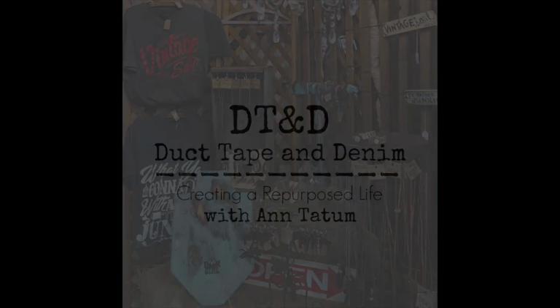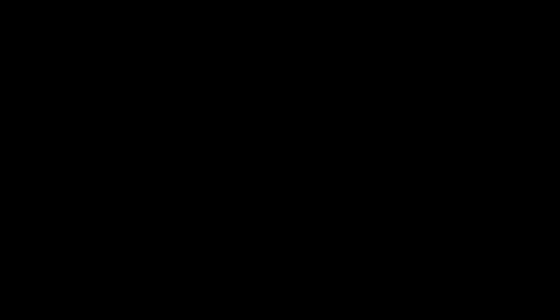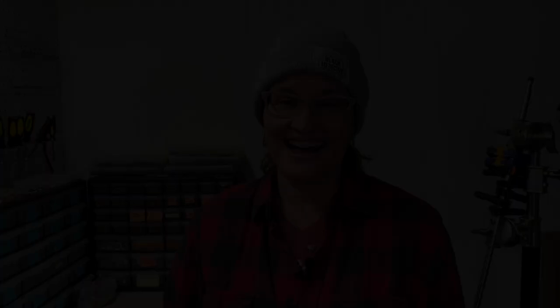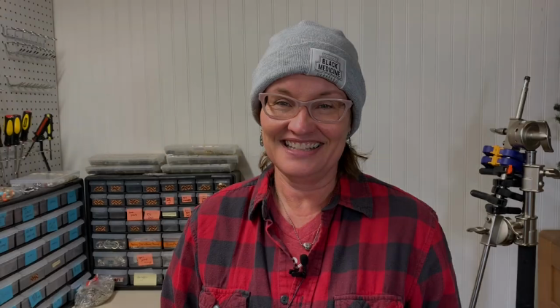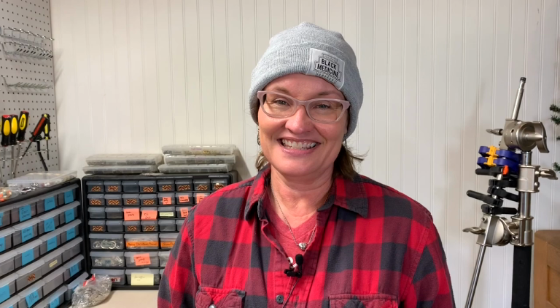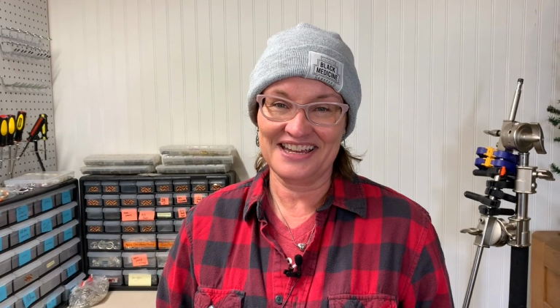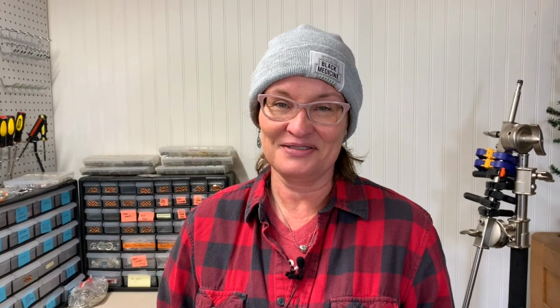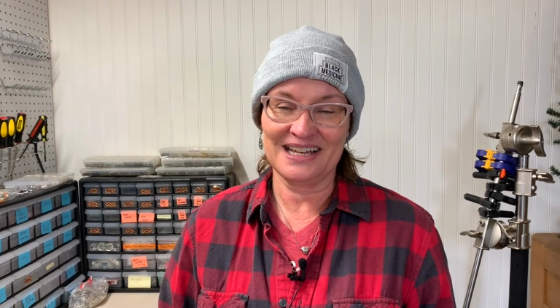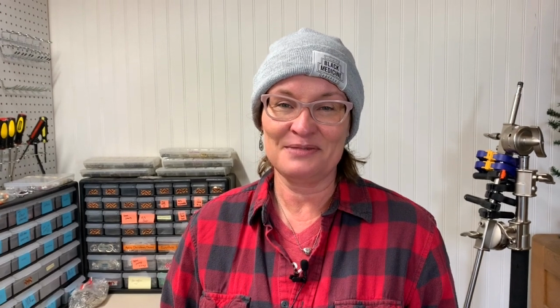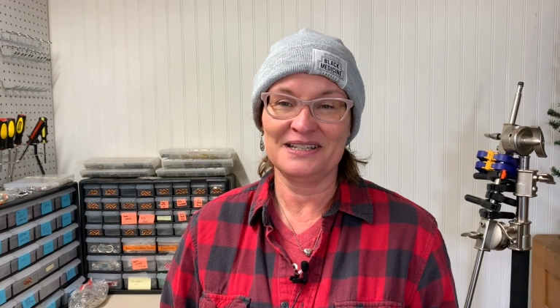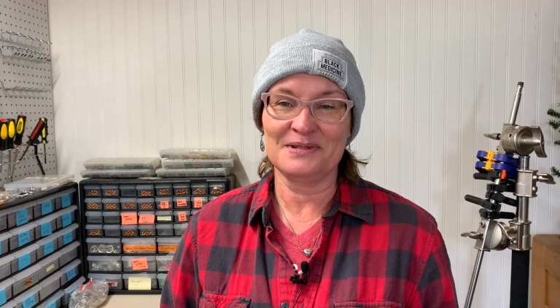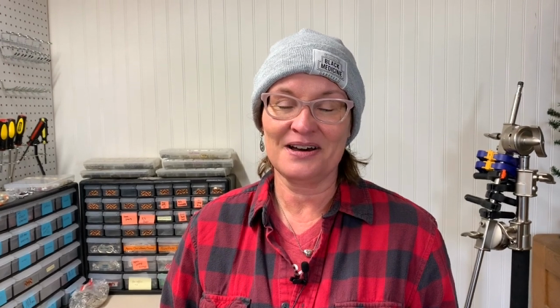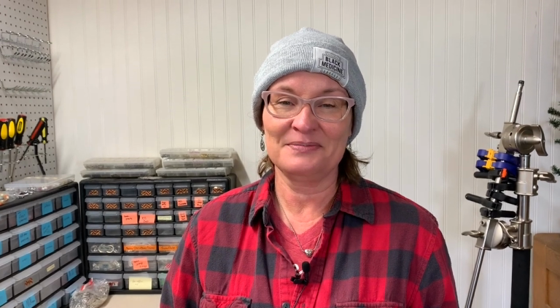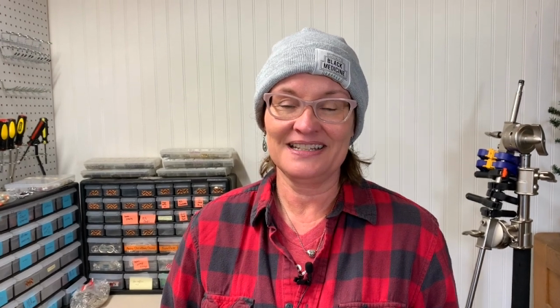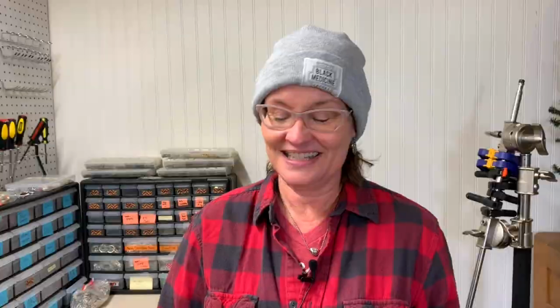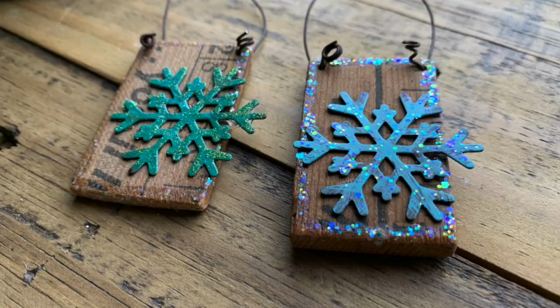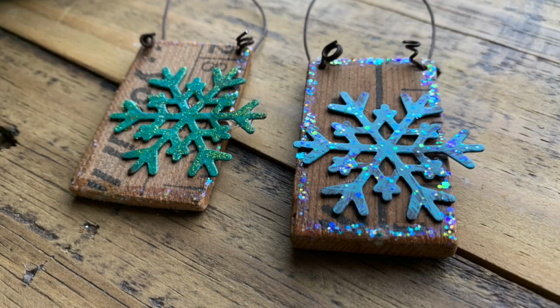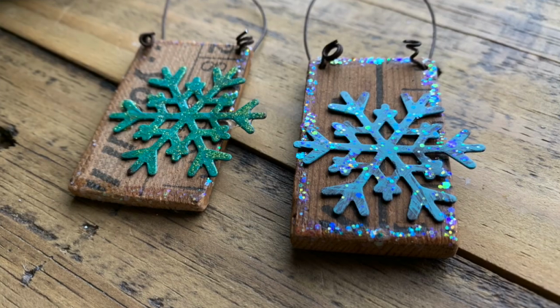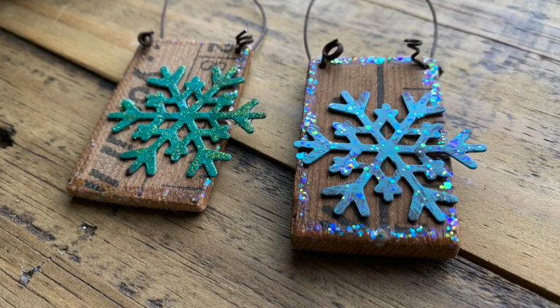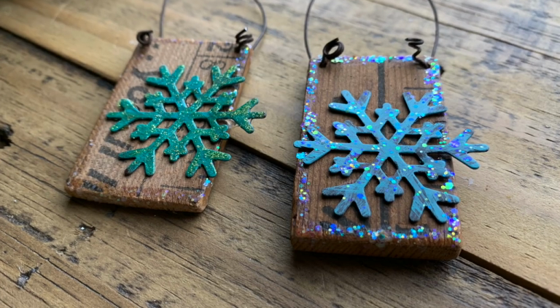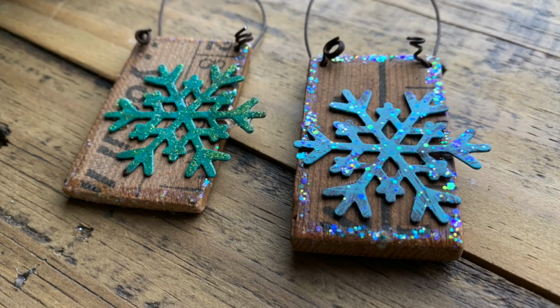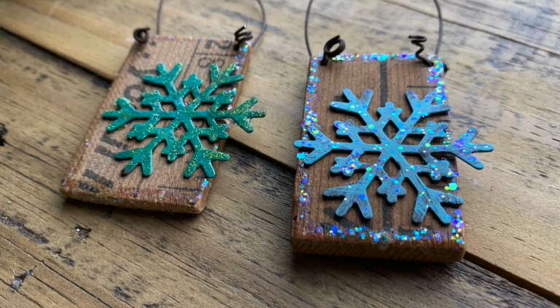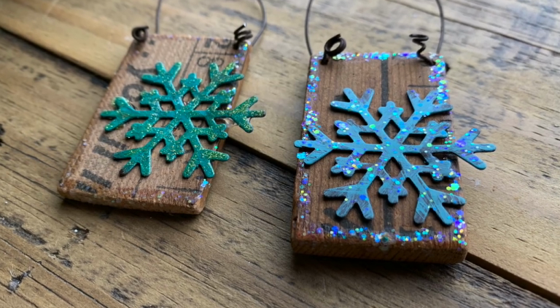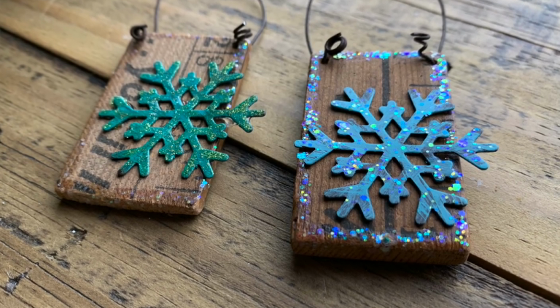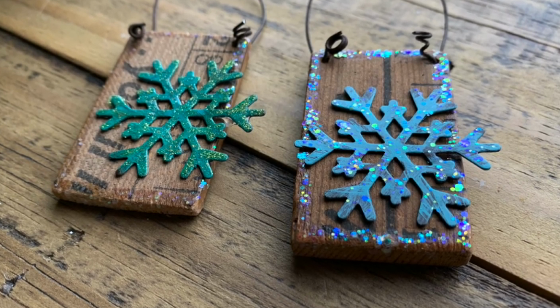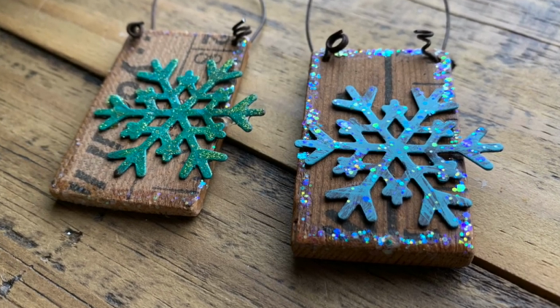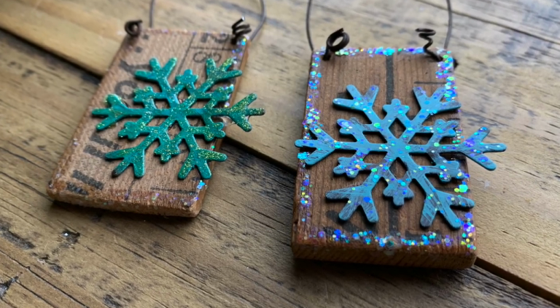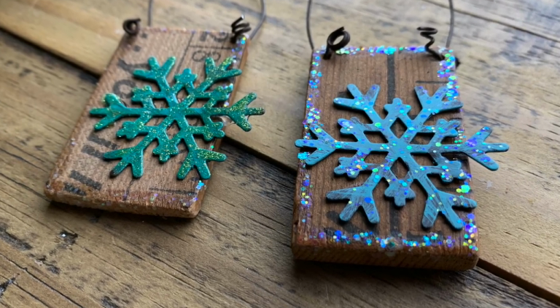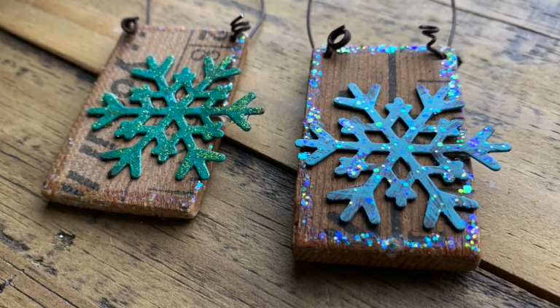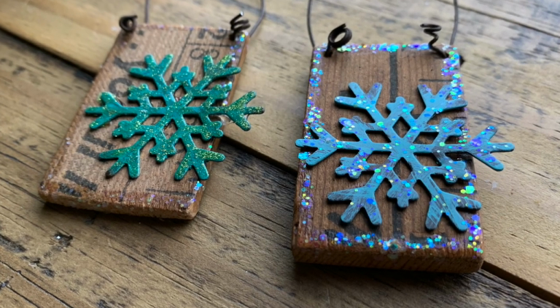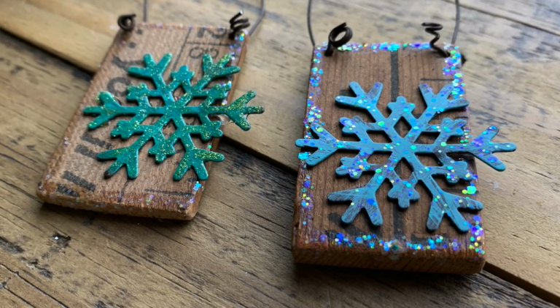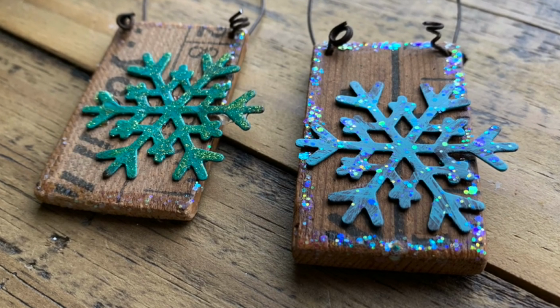Hi, this is Ann from ducttapeanddenim.com, and today we are going to make snowflake ornaments out of yardsticks.